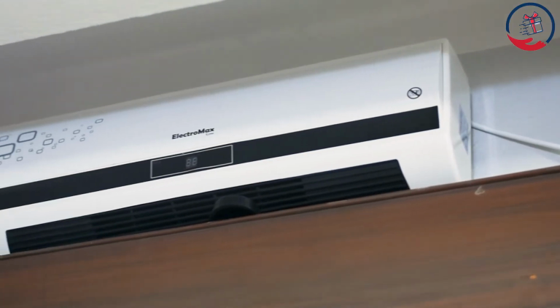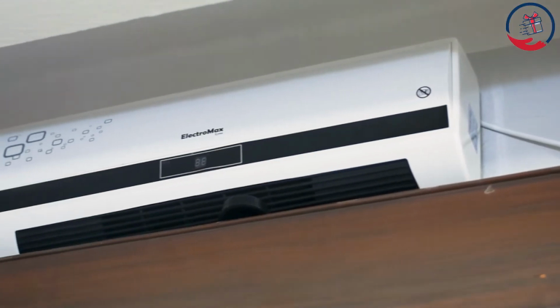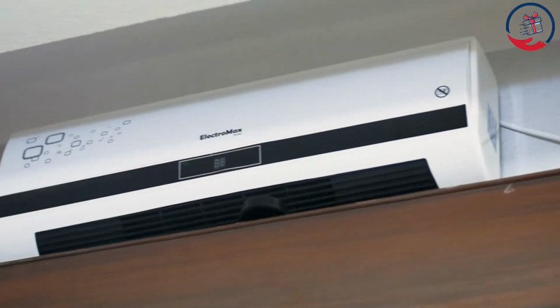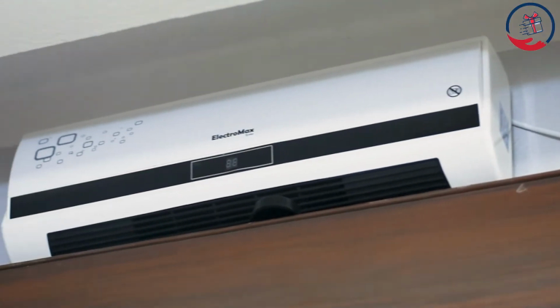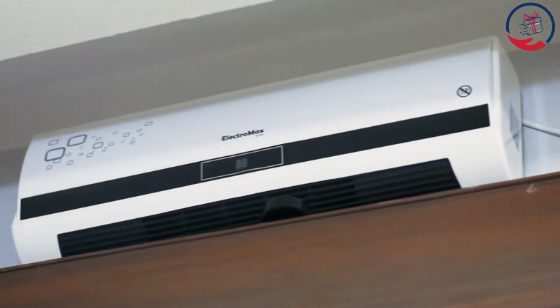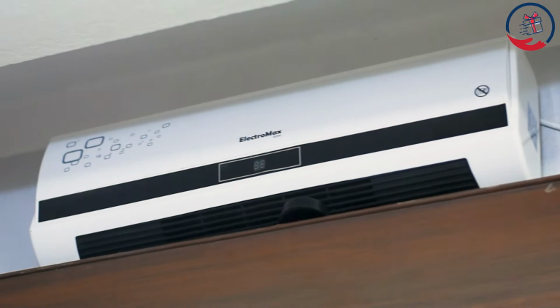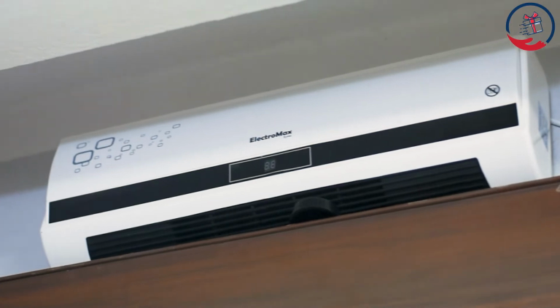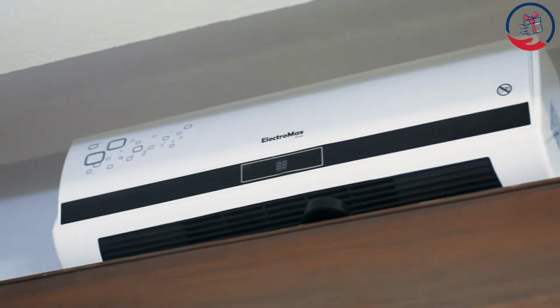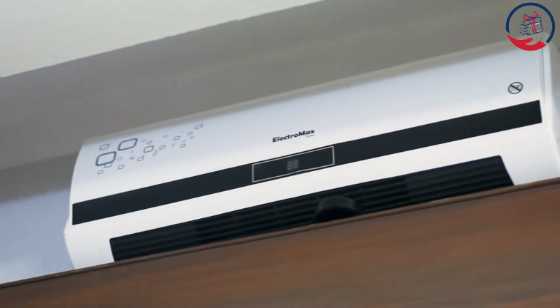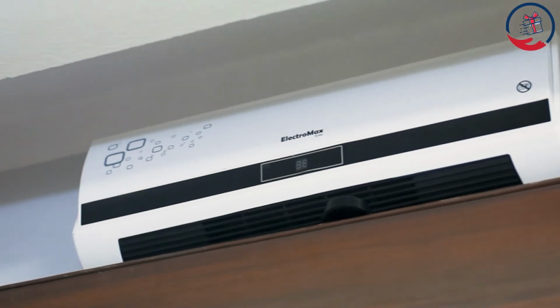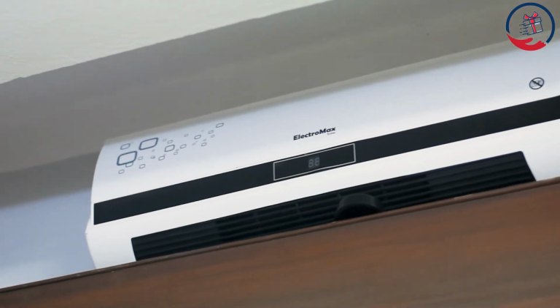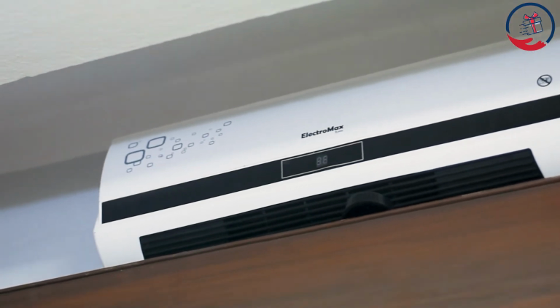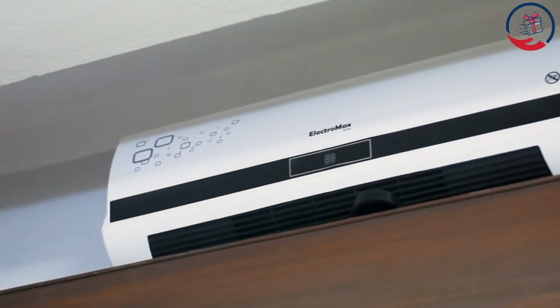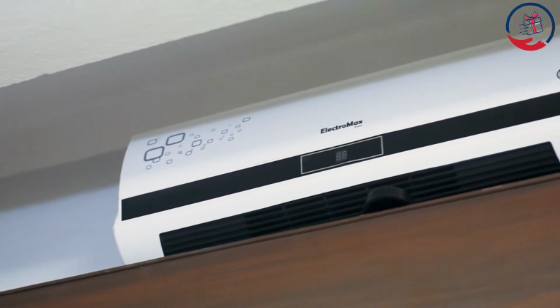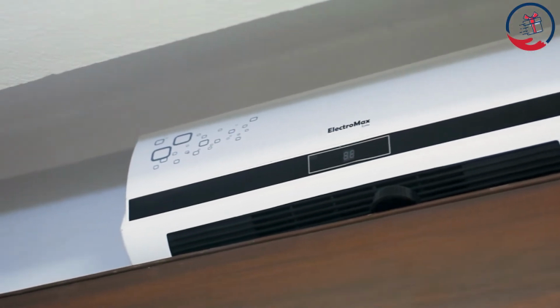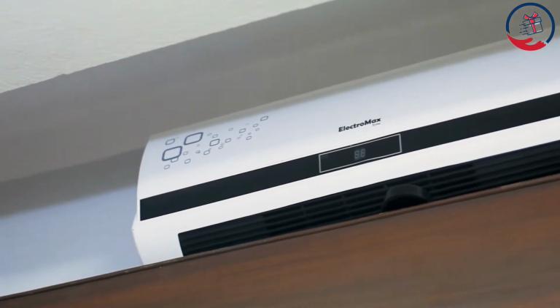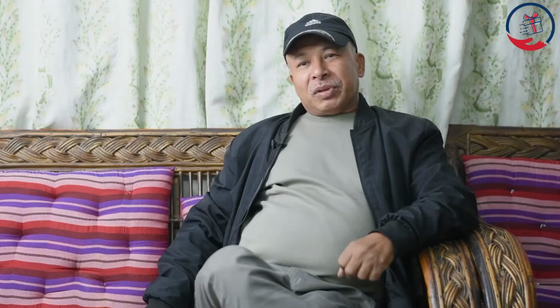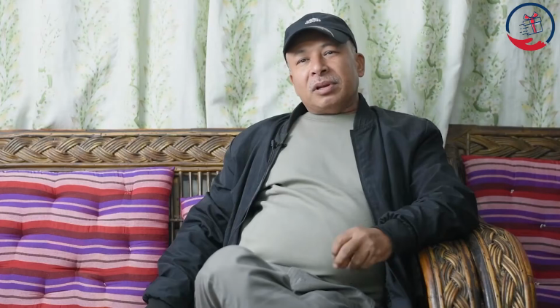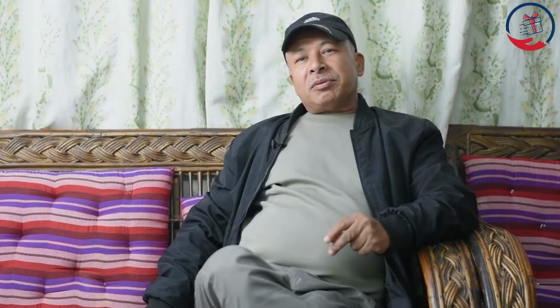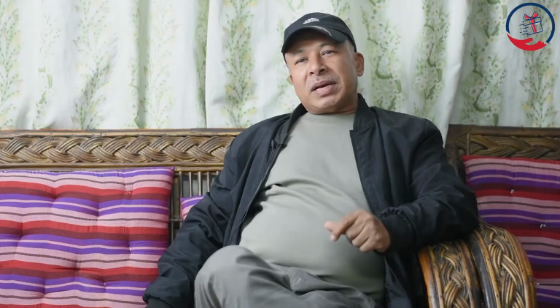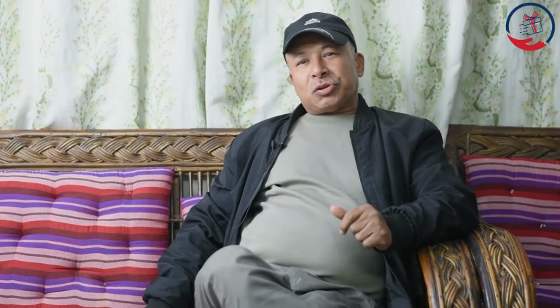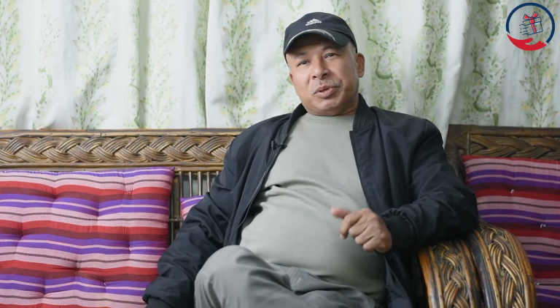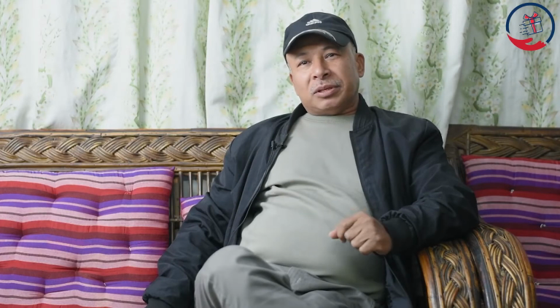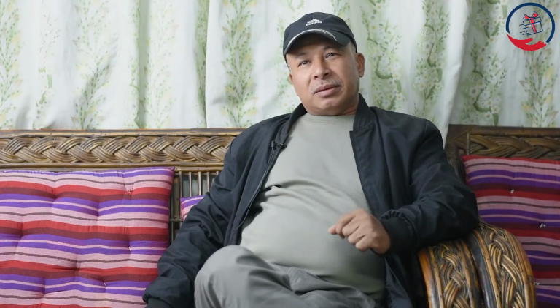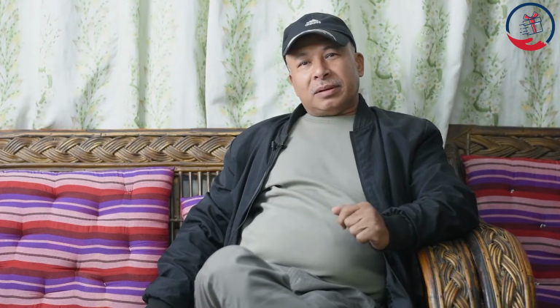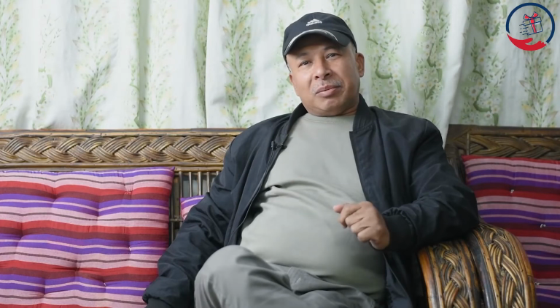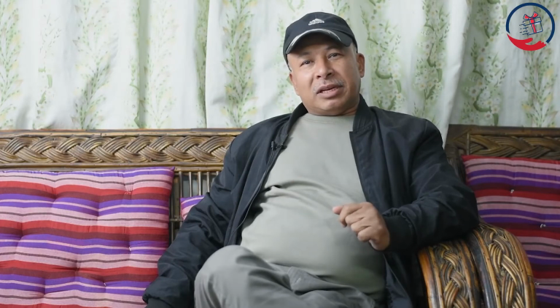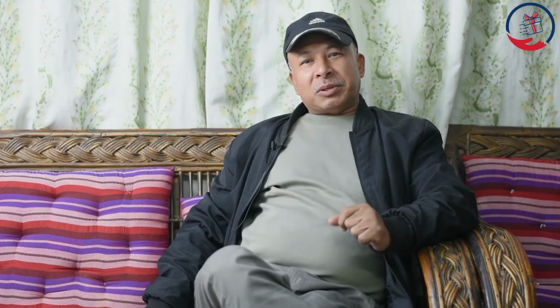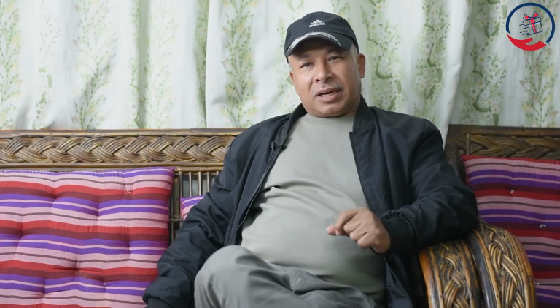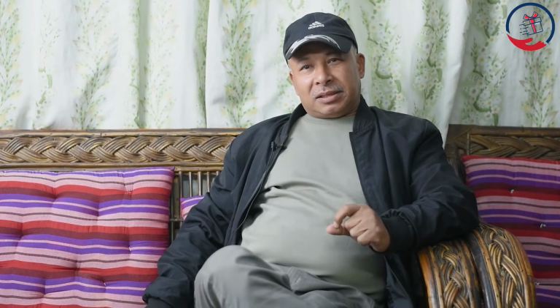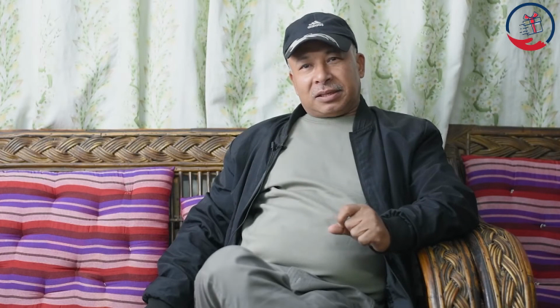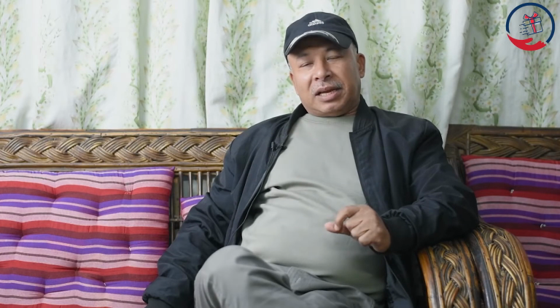Electro Max King Size Wall Mounted Fan Heater is the name. The Electro Max fan heater can be found in the same way.